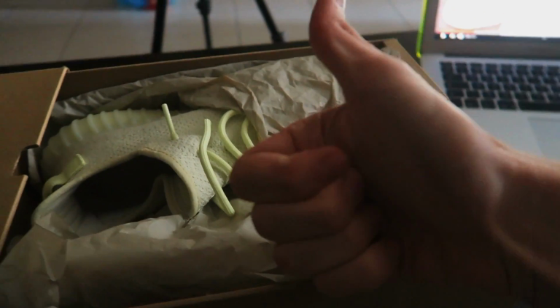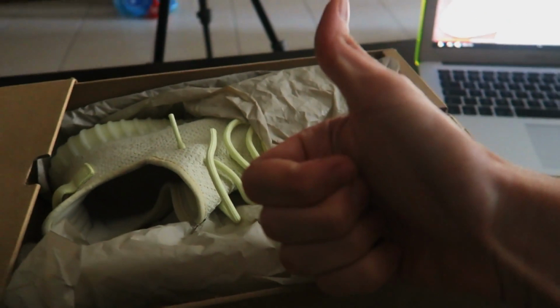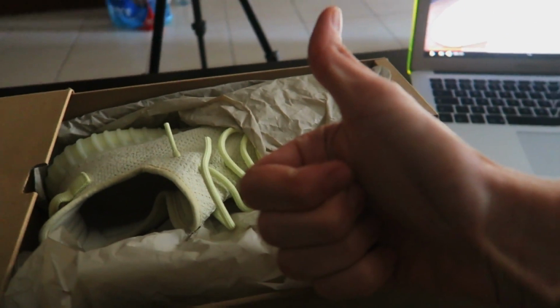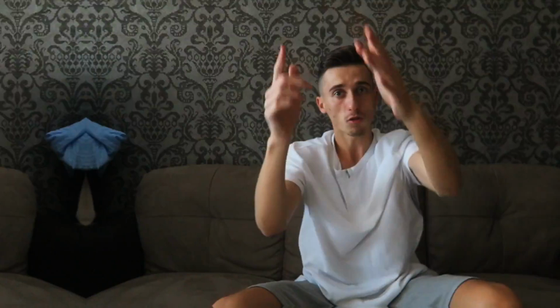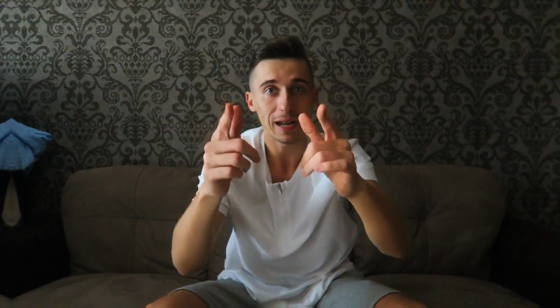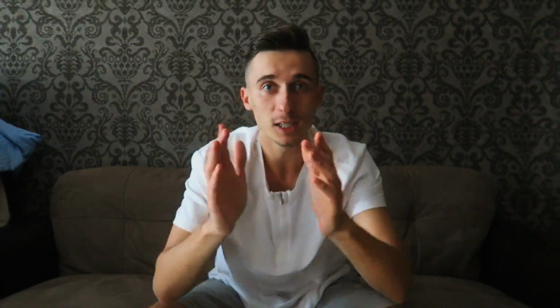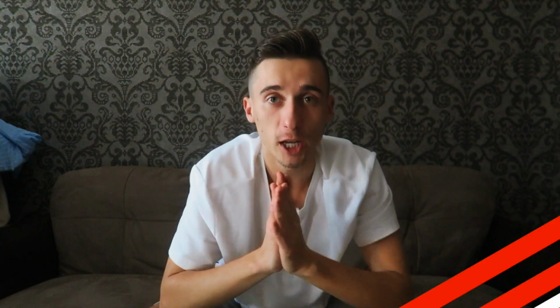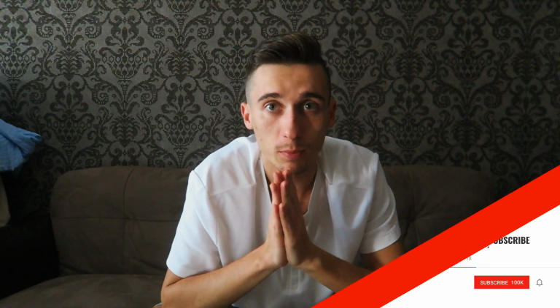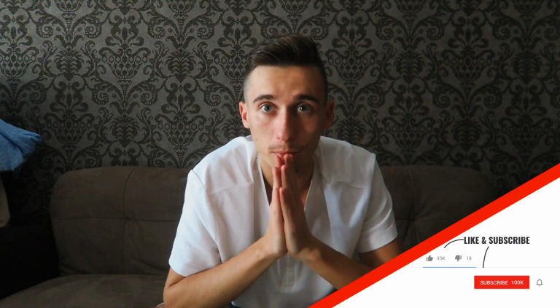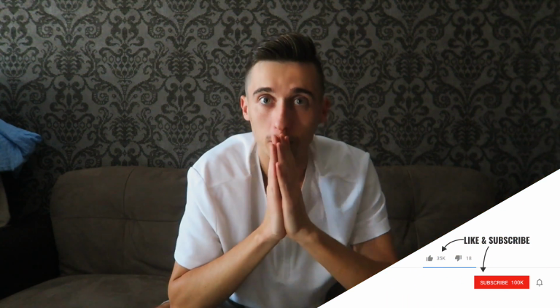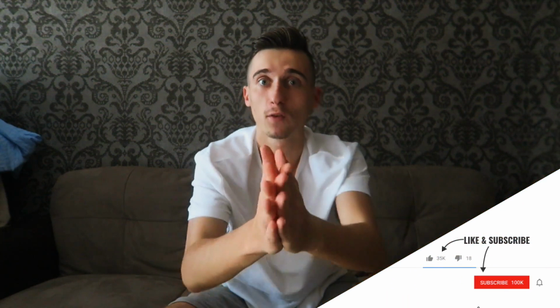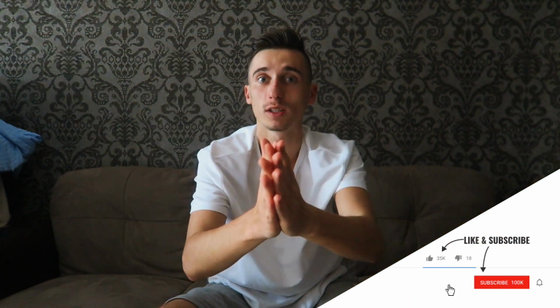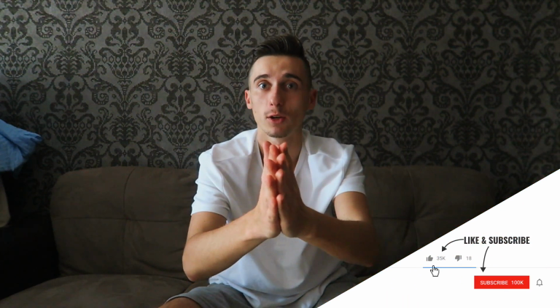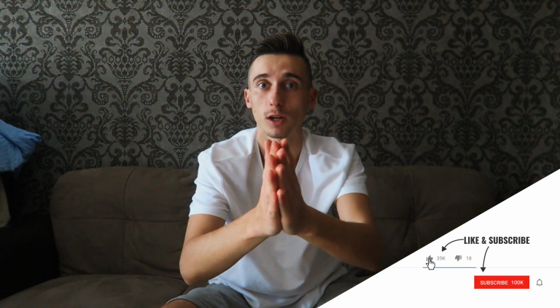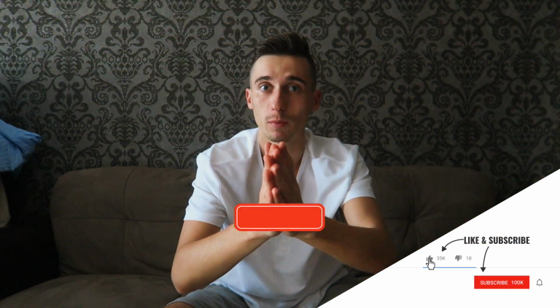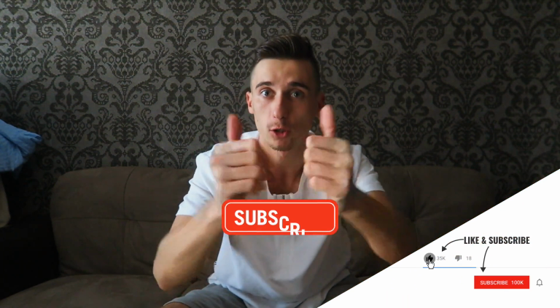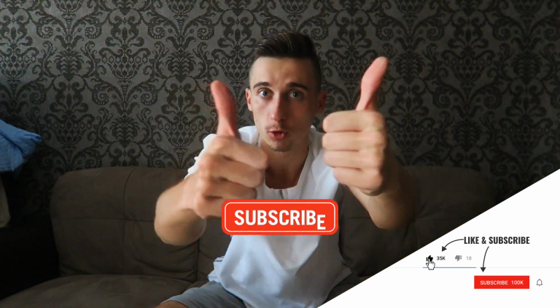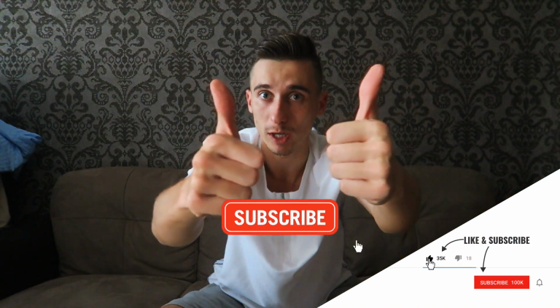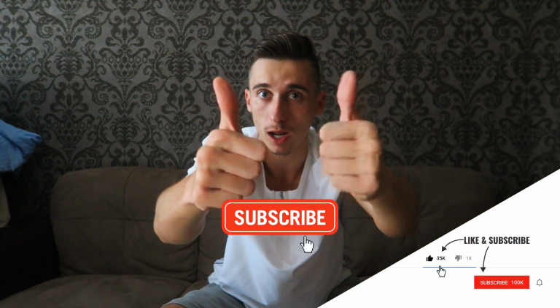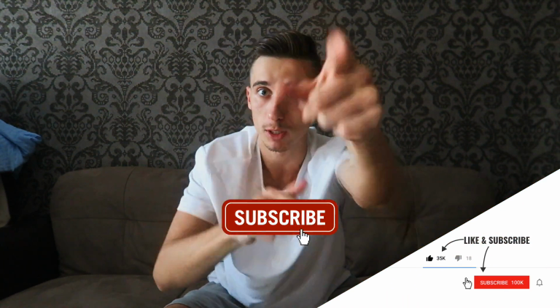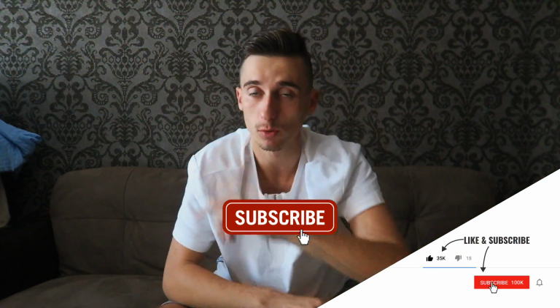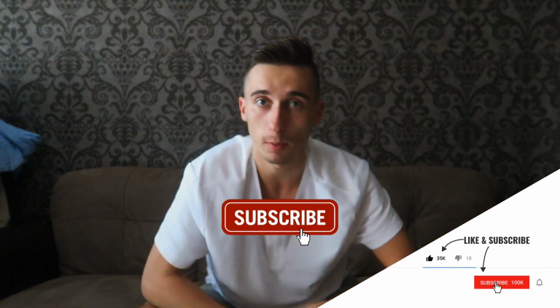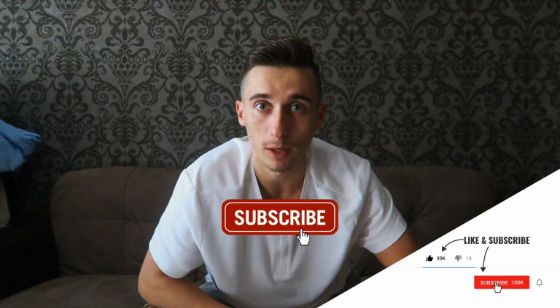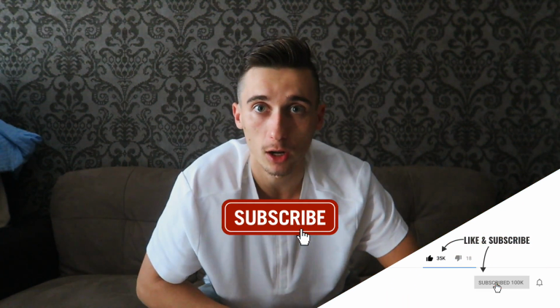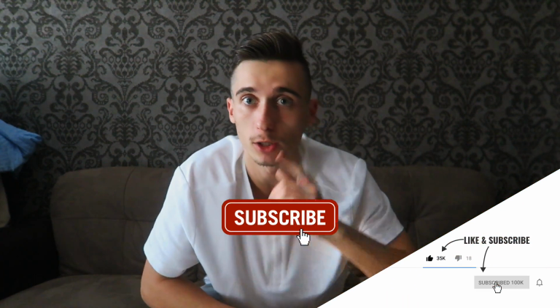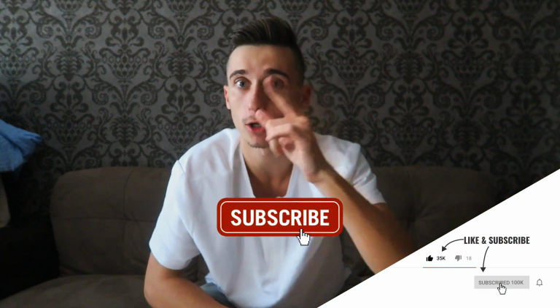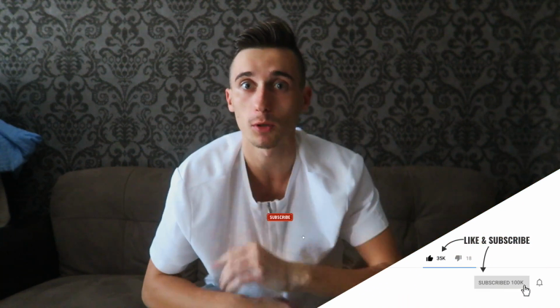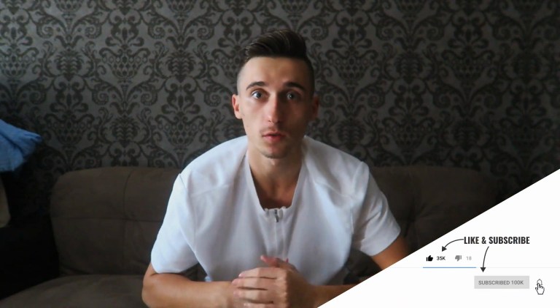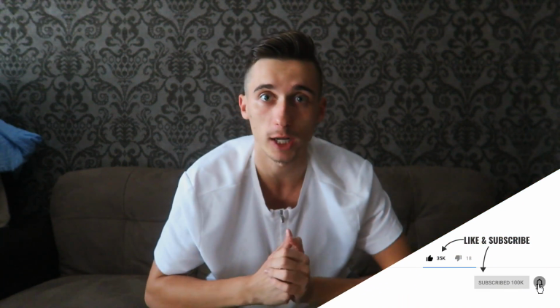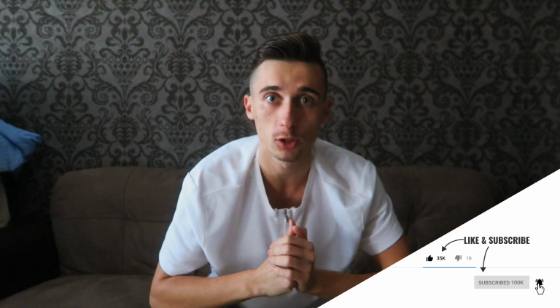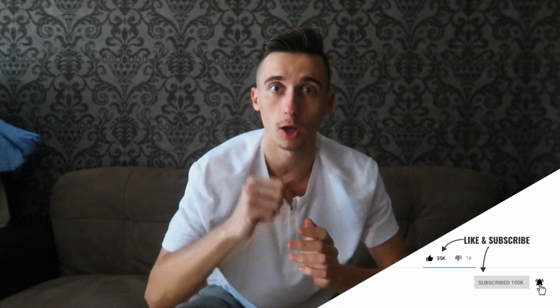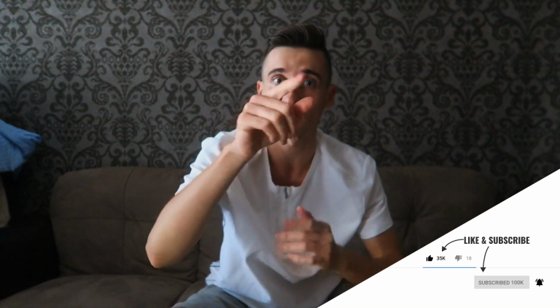Alright ladies and gentlemen, before this video starts, make sure to smash the like button, subscribe to my channel, and turn your post notifications on.